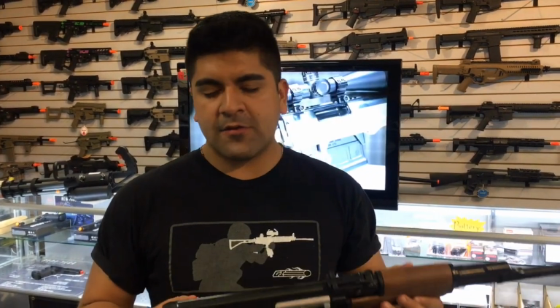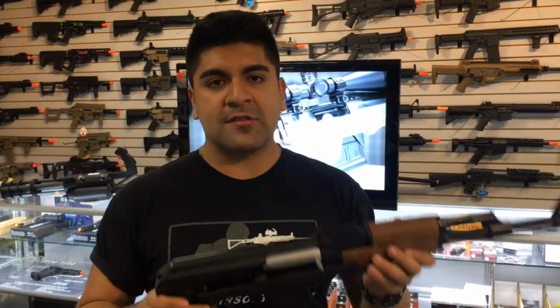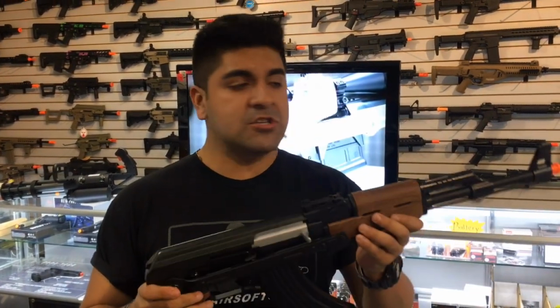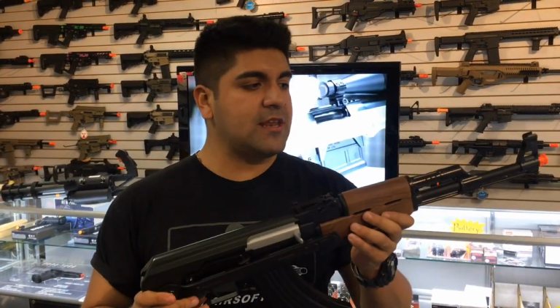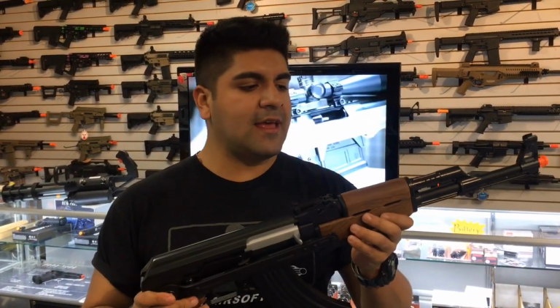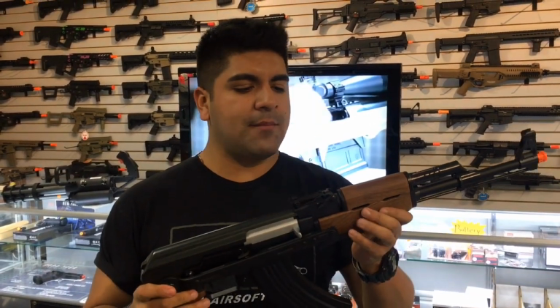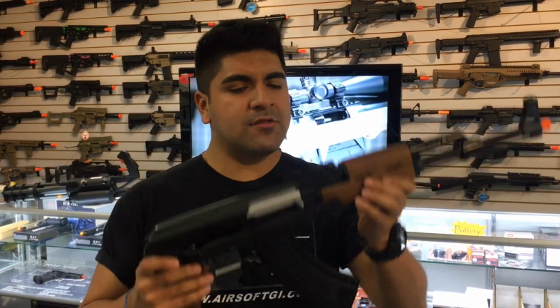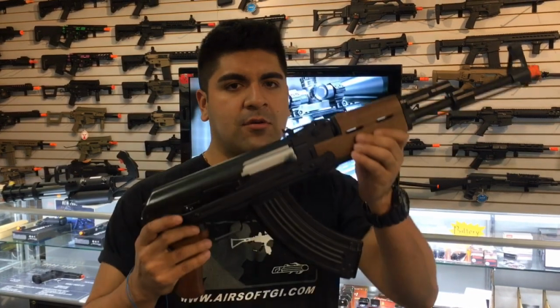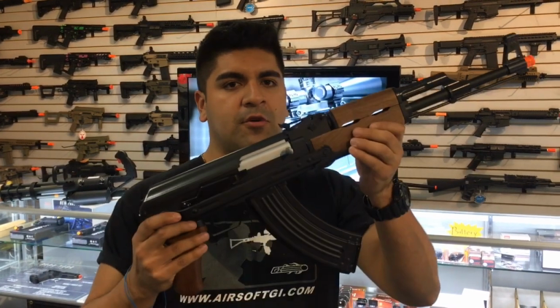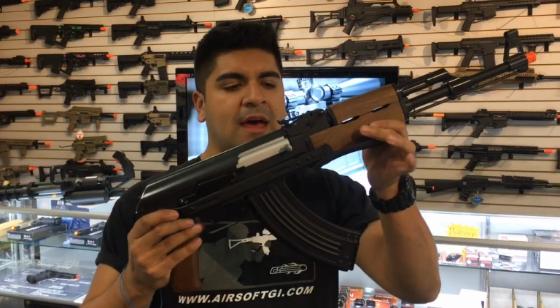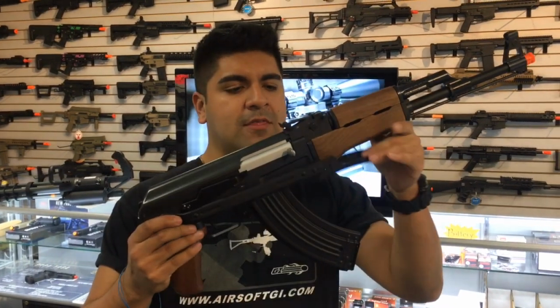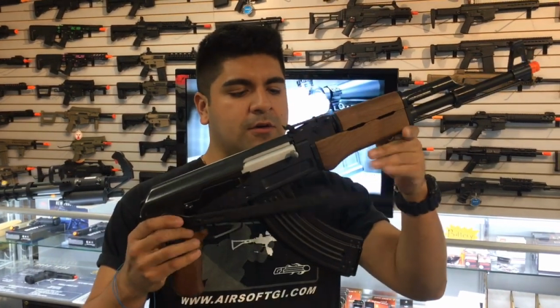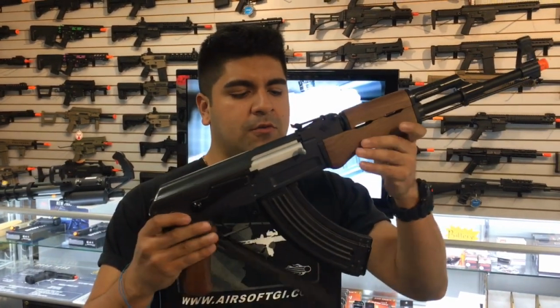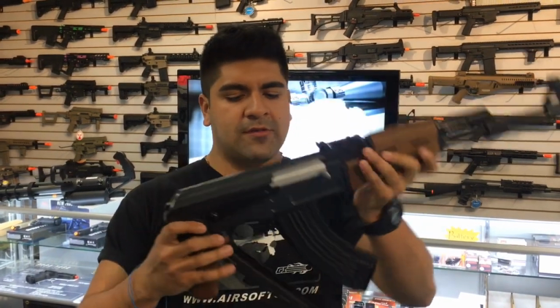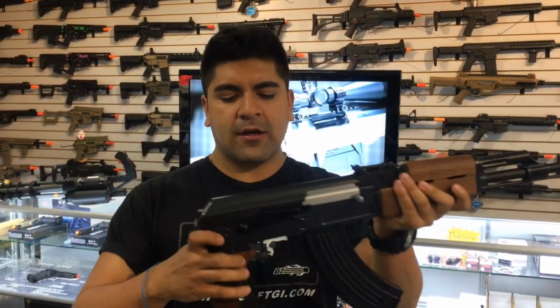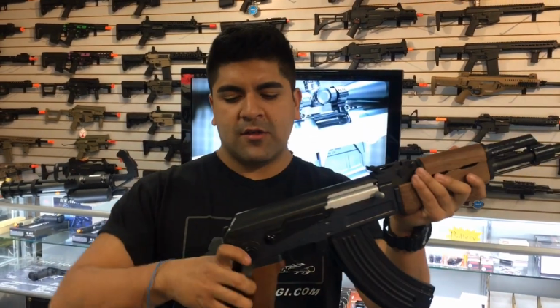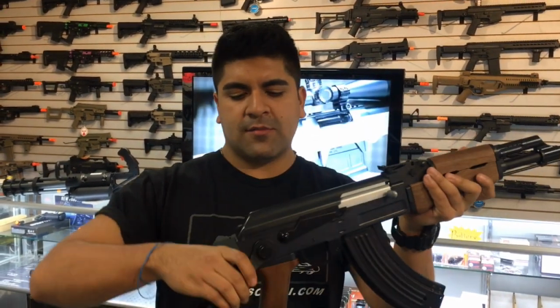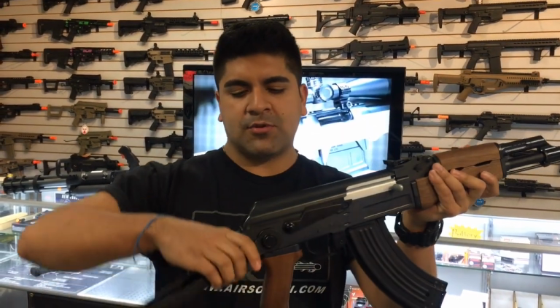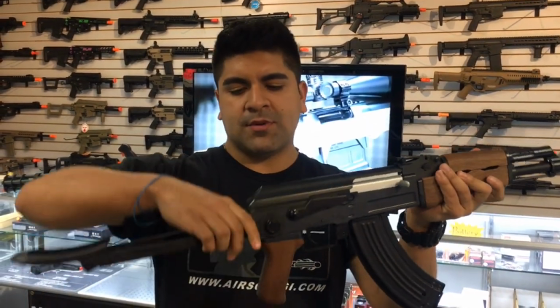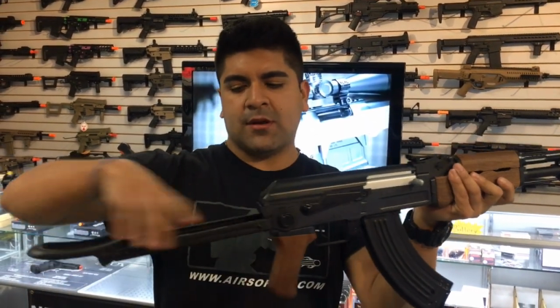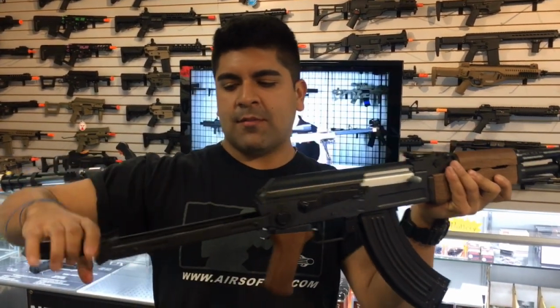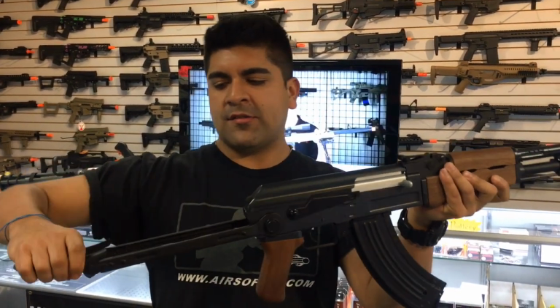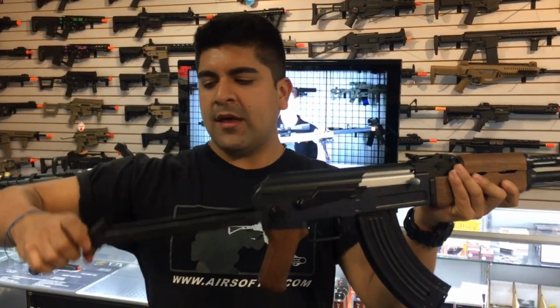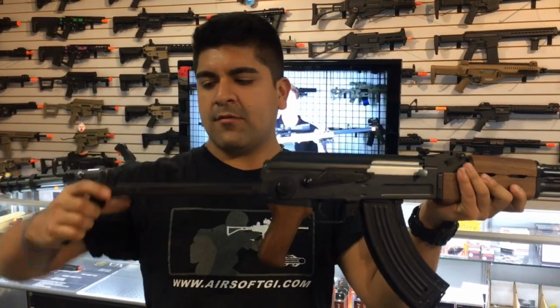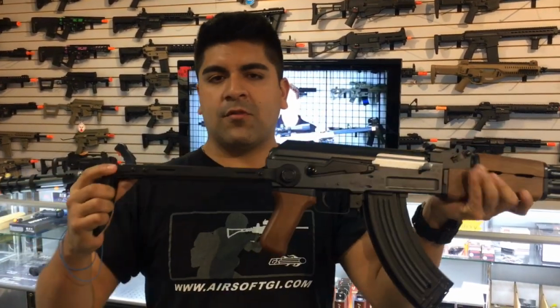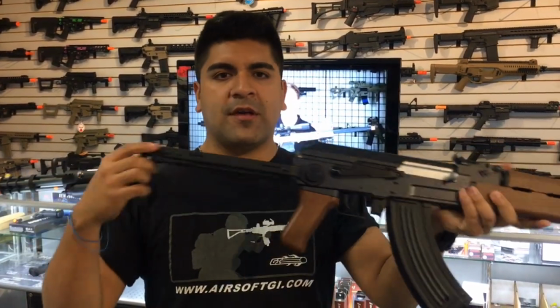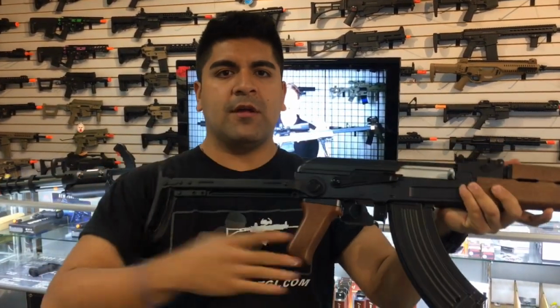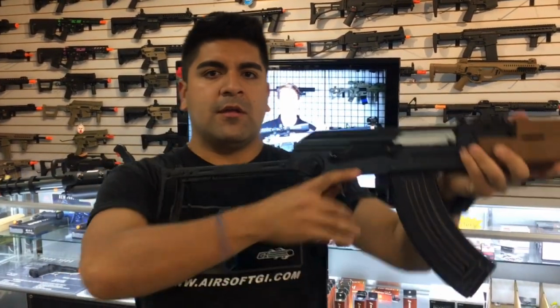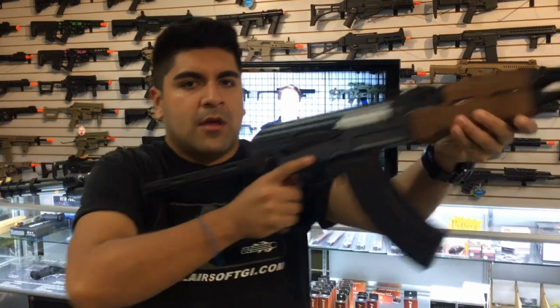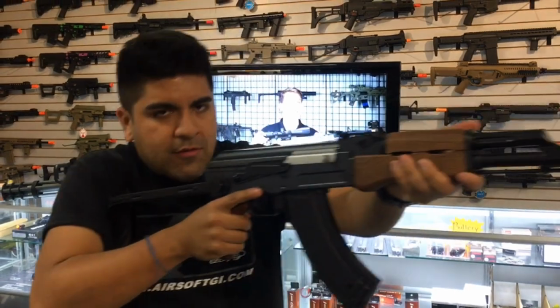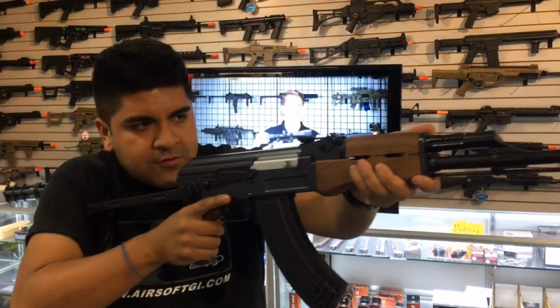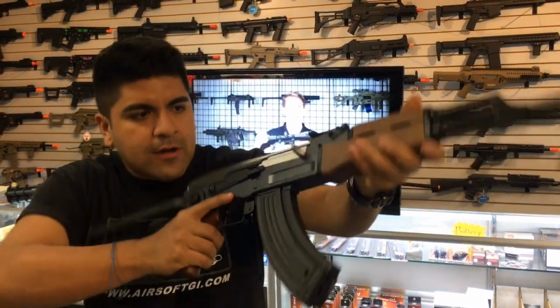This is essentially an AKMS, so it will be having the underfolding stock. Simply push the button on my side, hold this out, and you'll have the full stock.